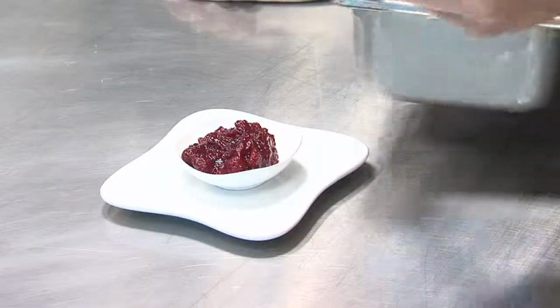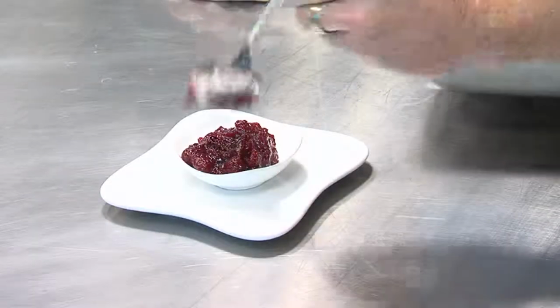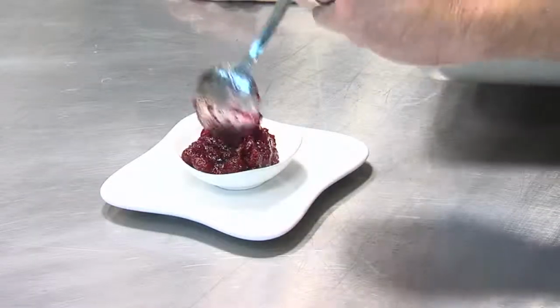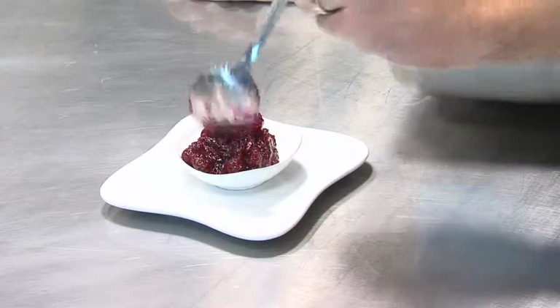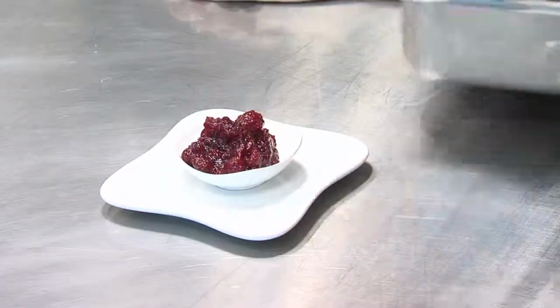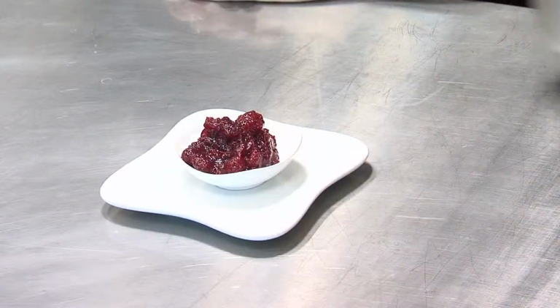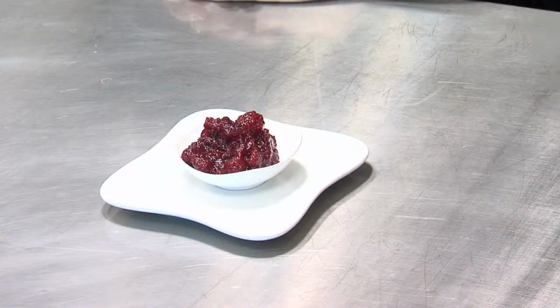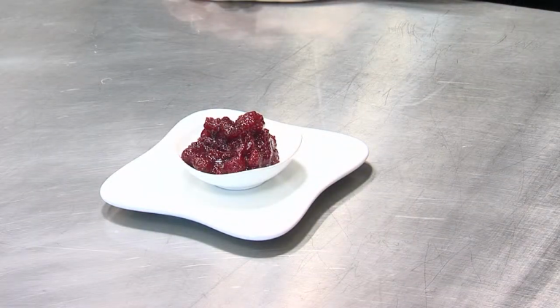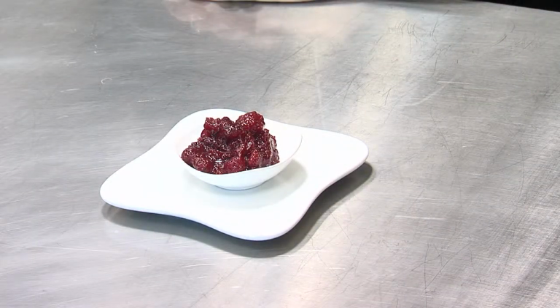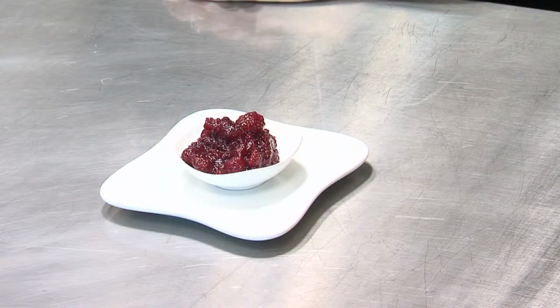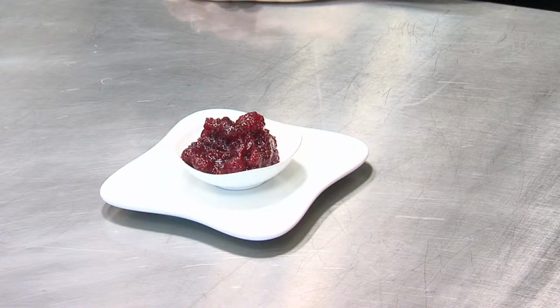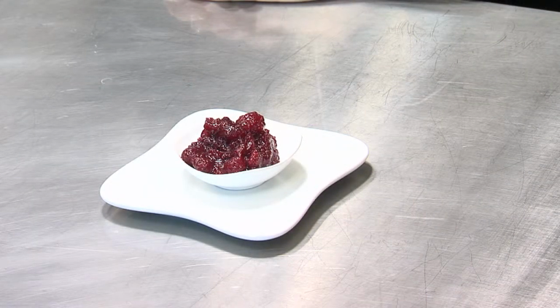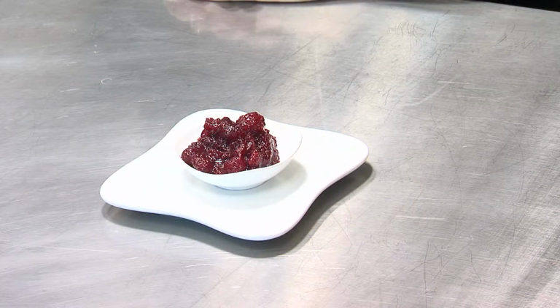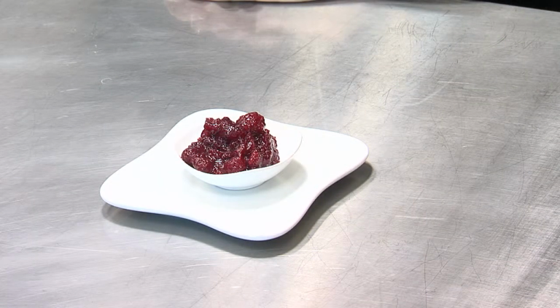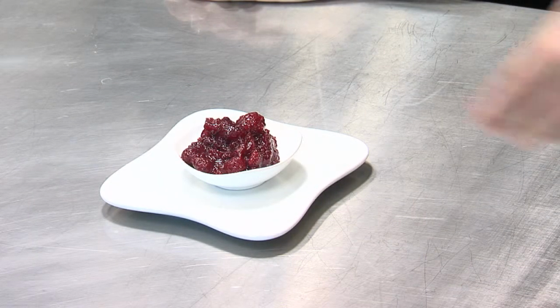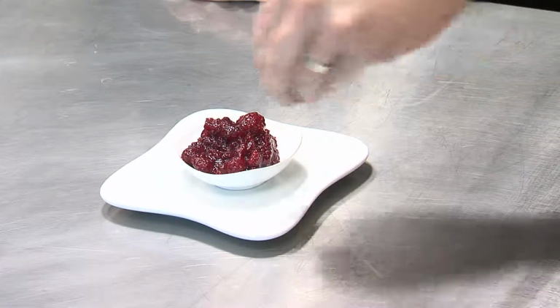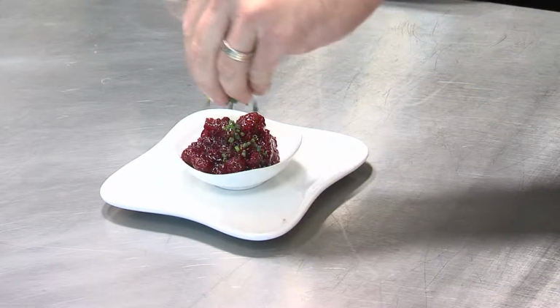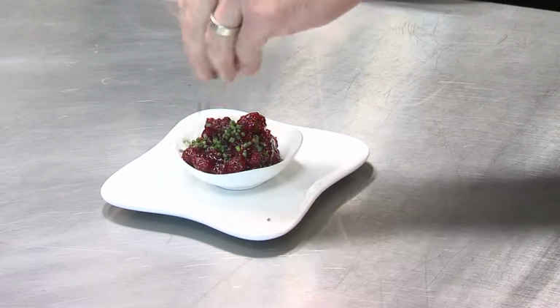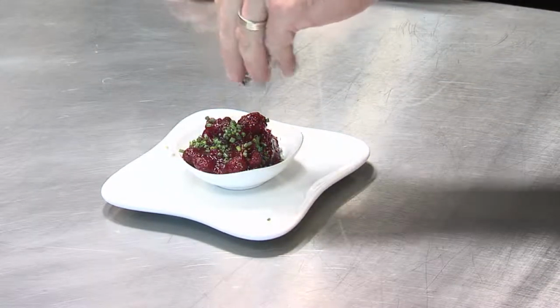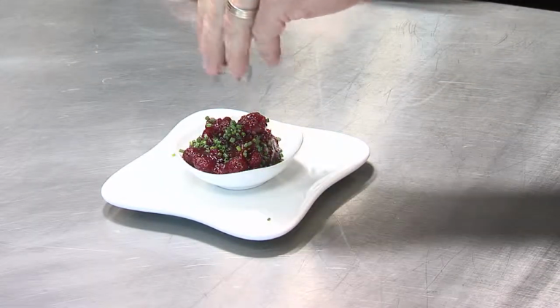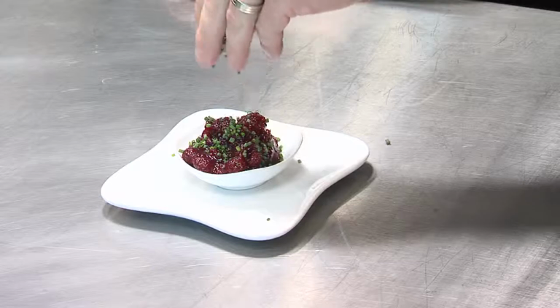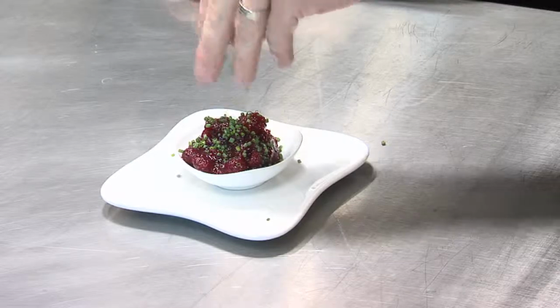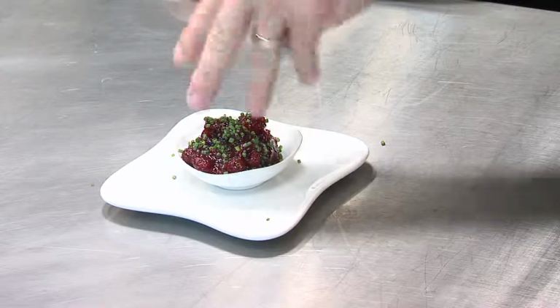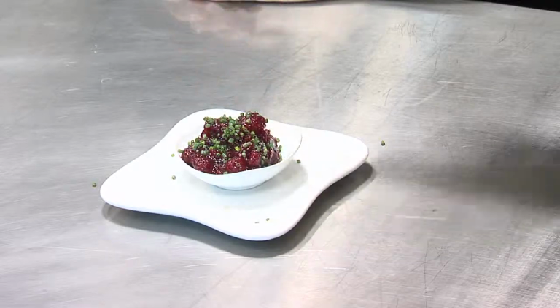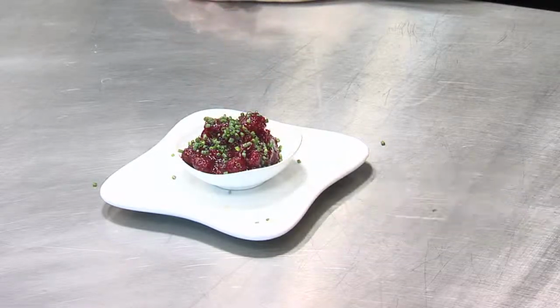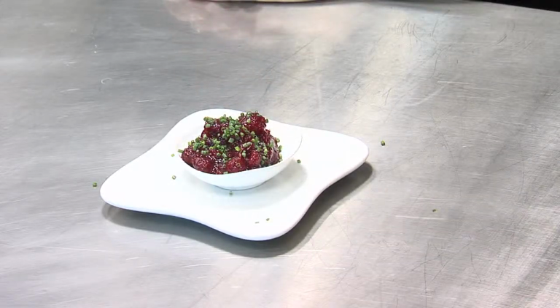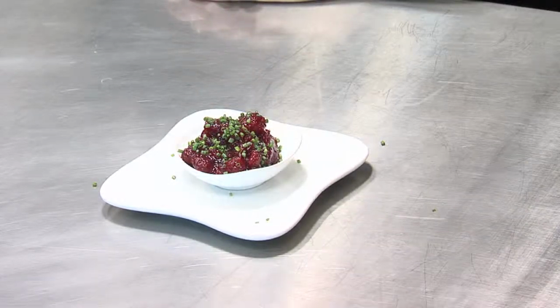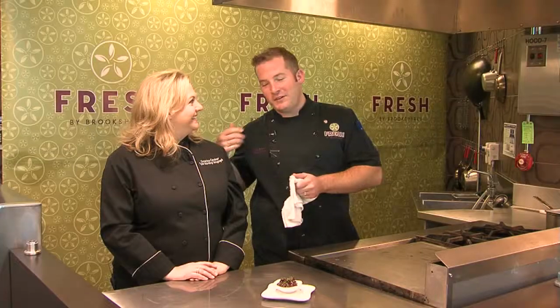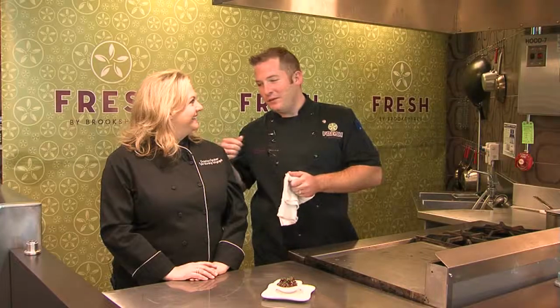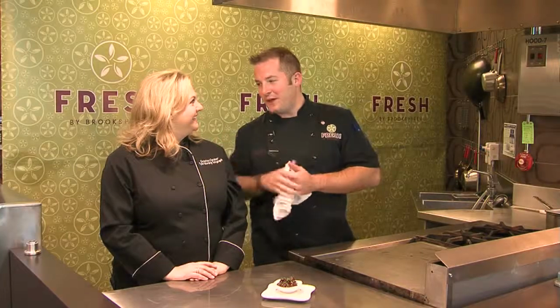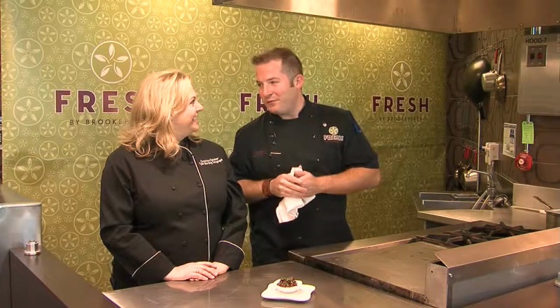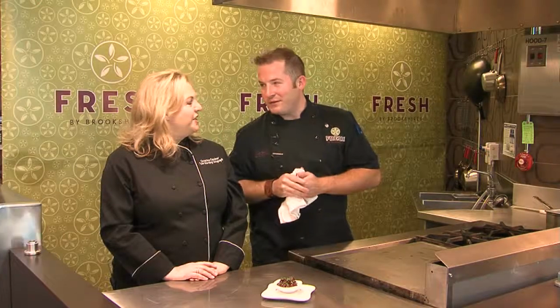Here's our finished product, our cranberry sauce. It's a great accoutrement to any Thanksgiving dish. Christine, what have you got for us?